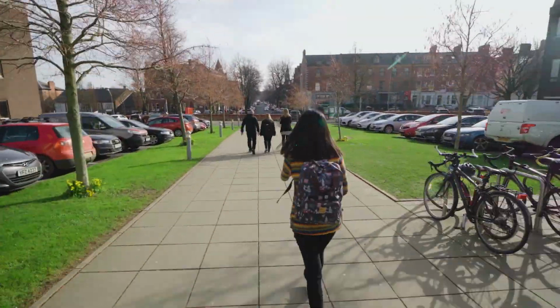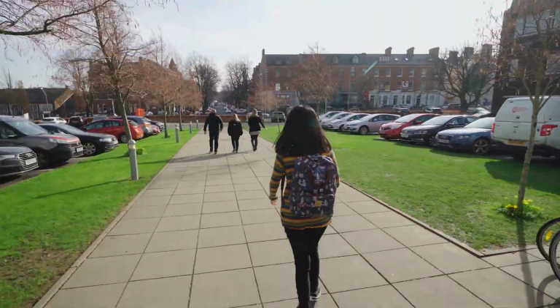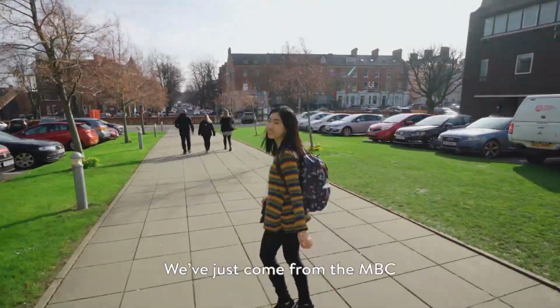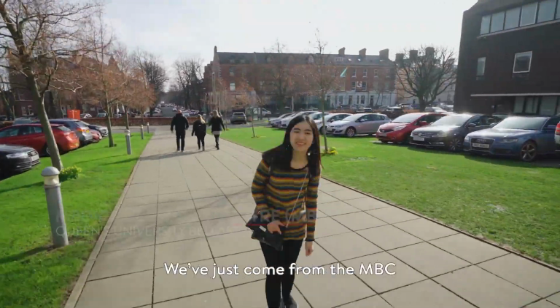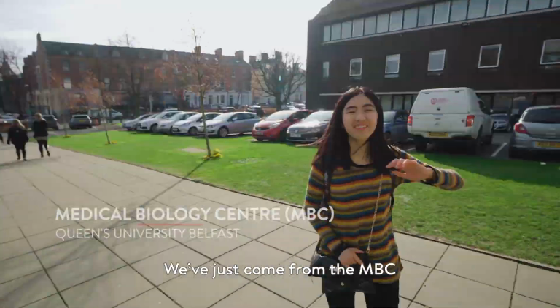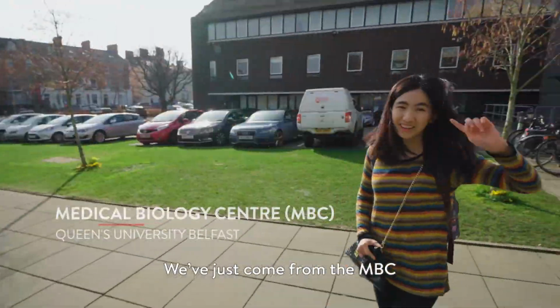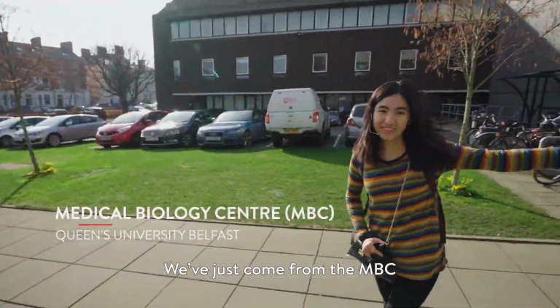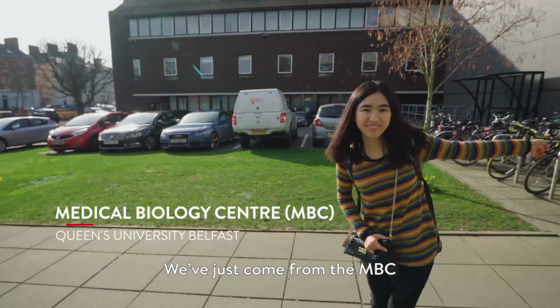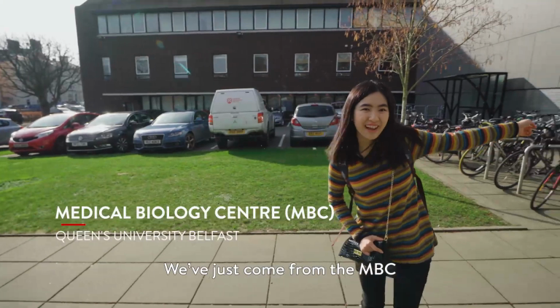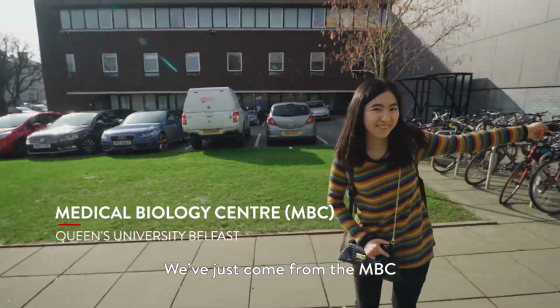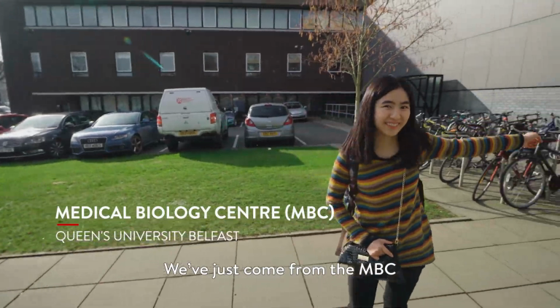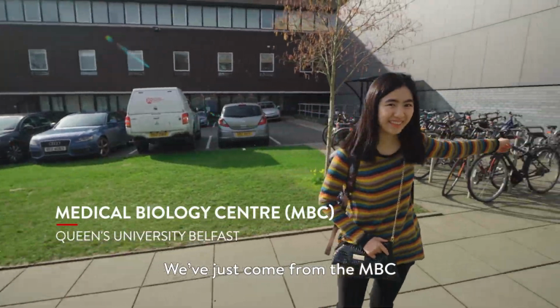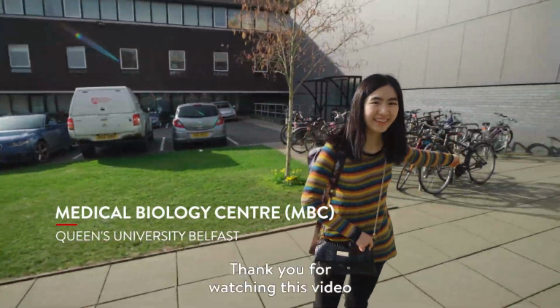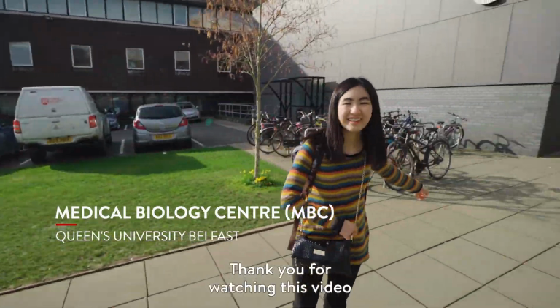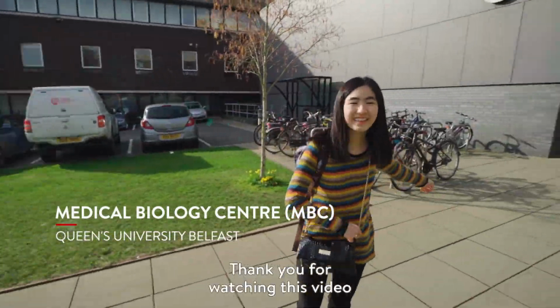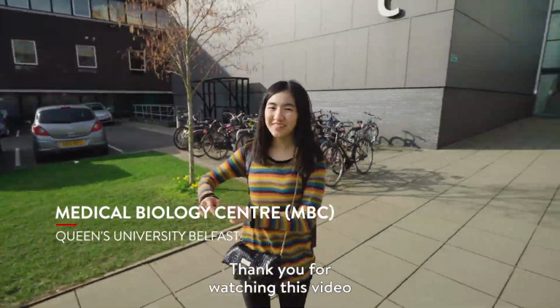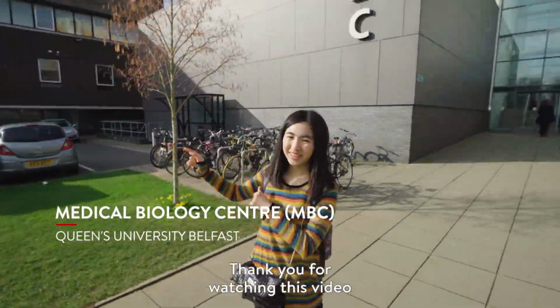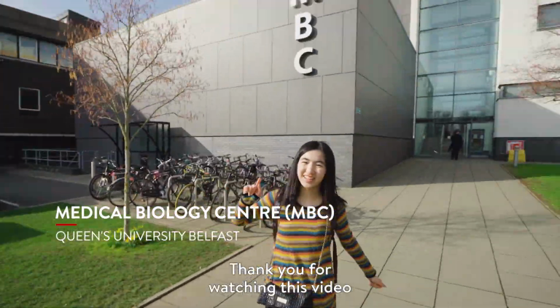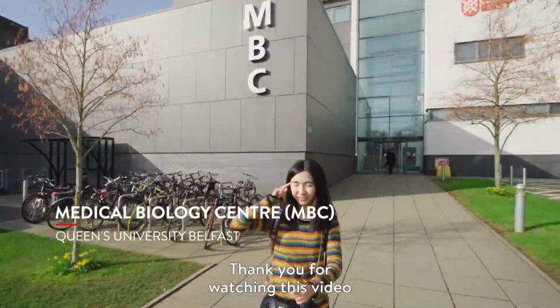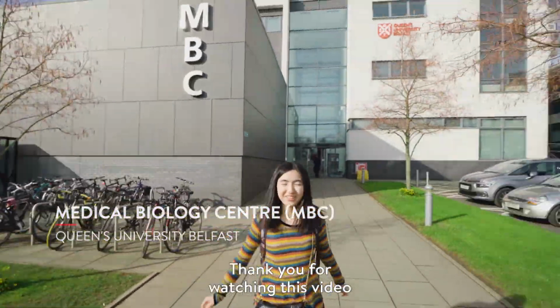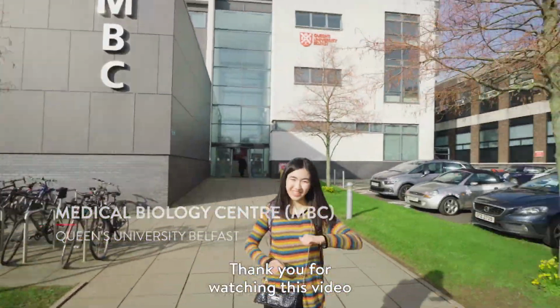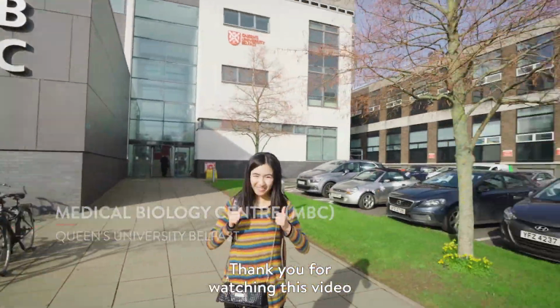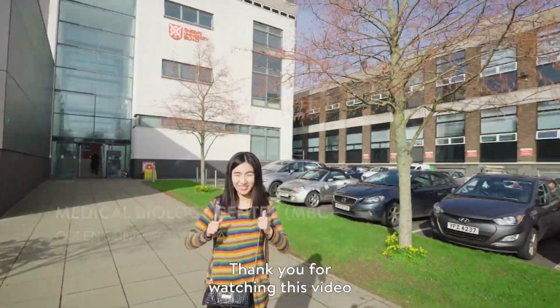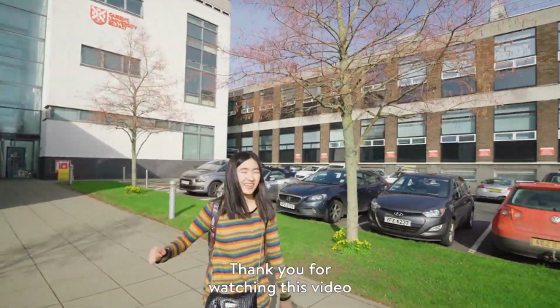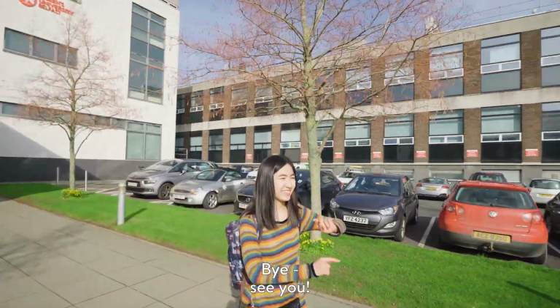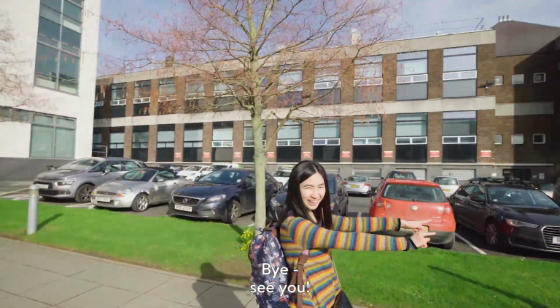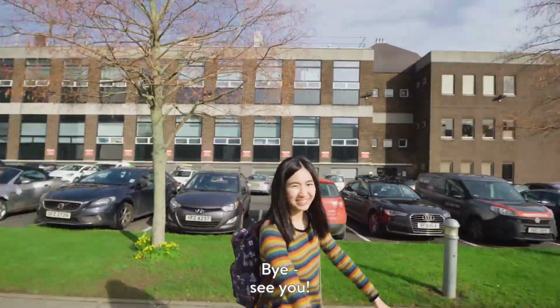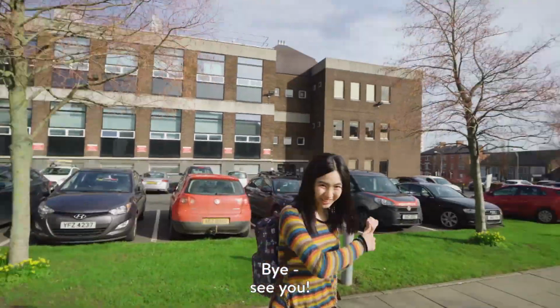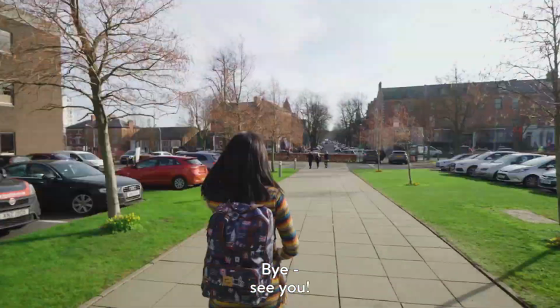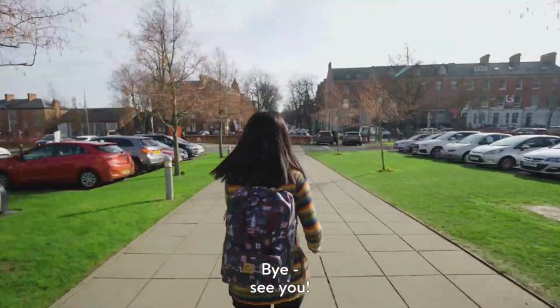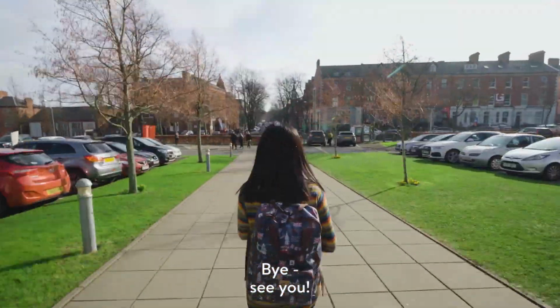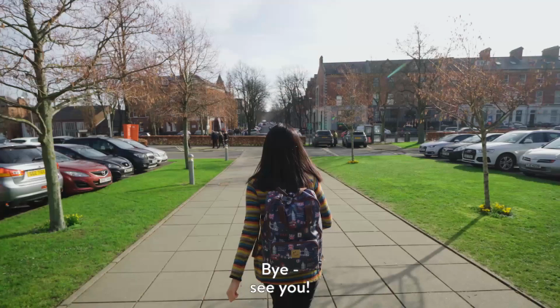We have just come from the embassy. Thank you for watching this video. Bye, see you.